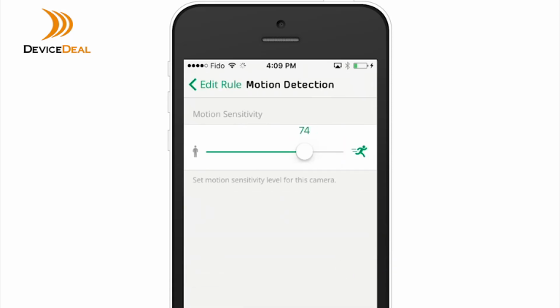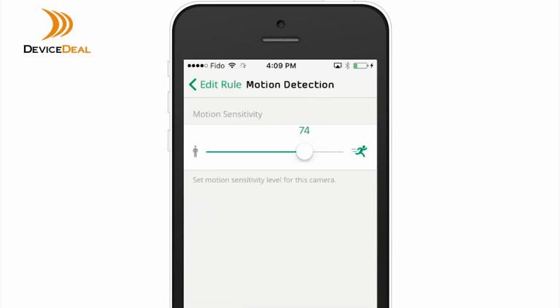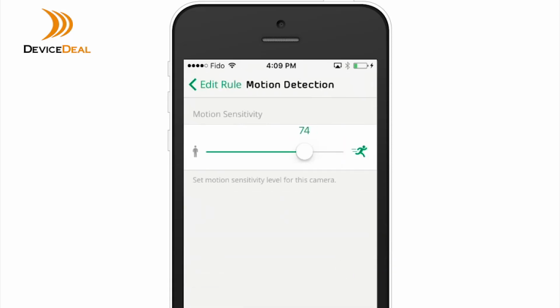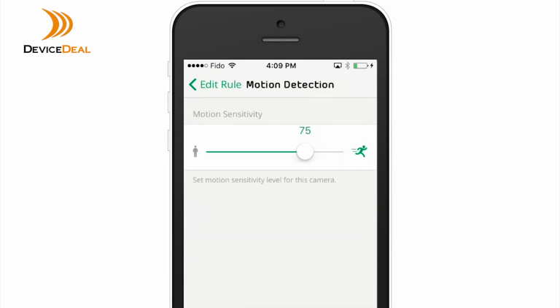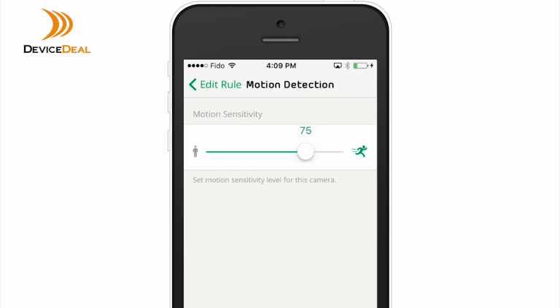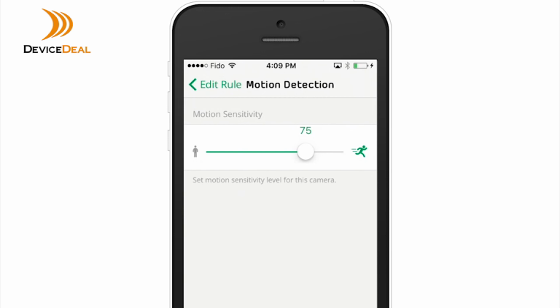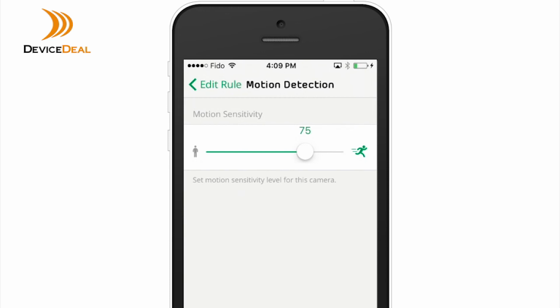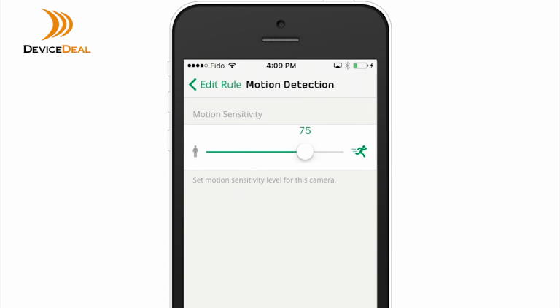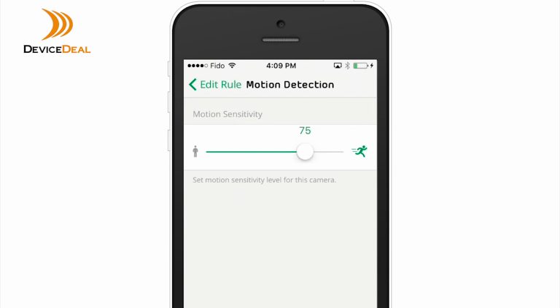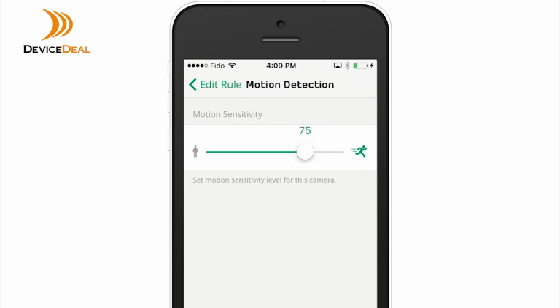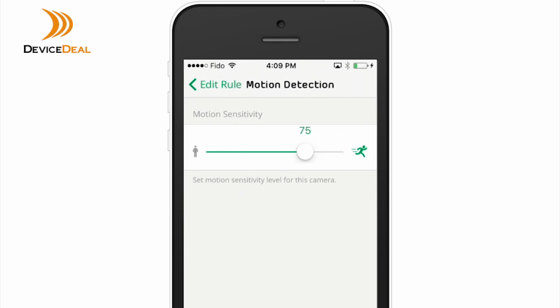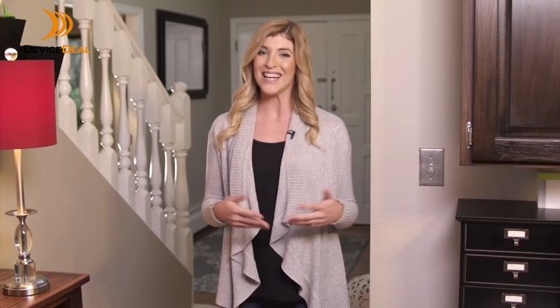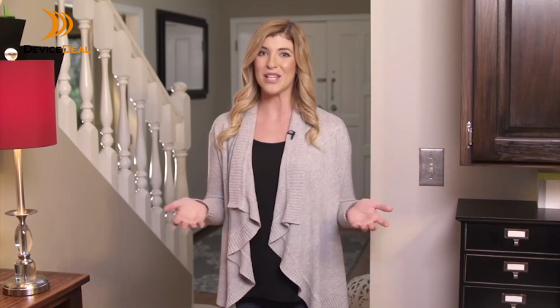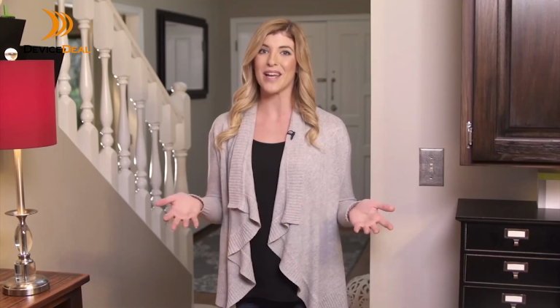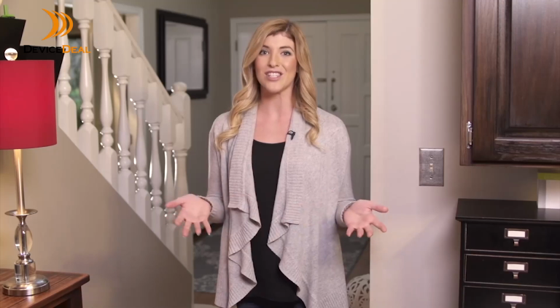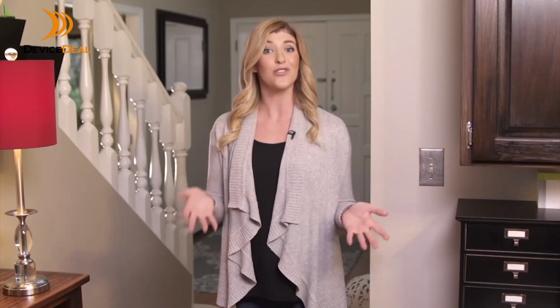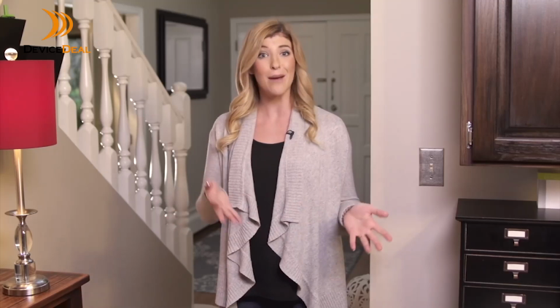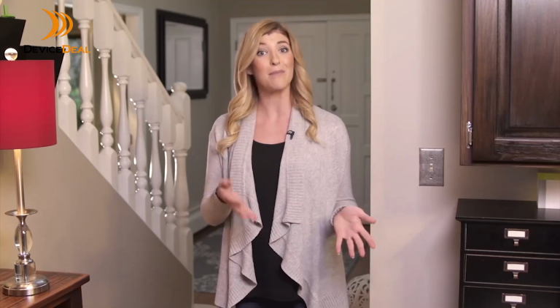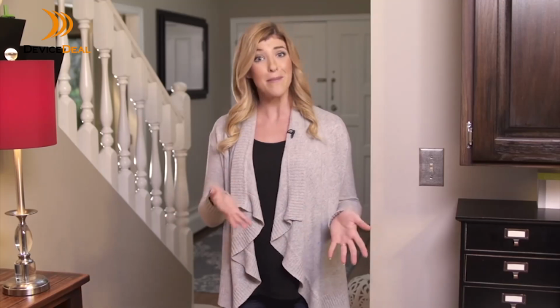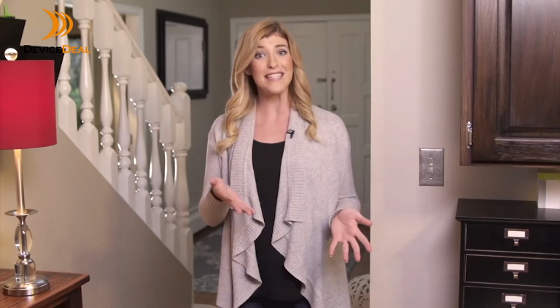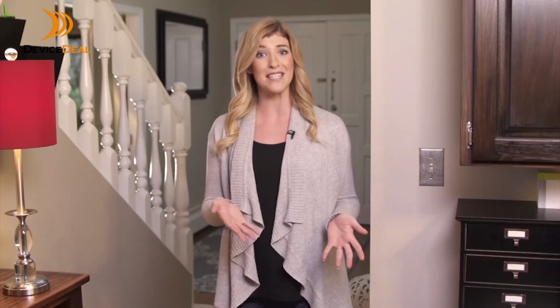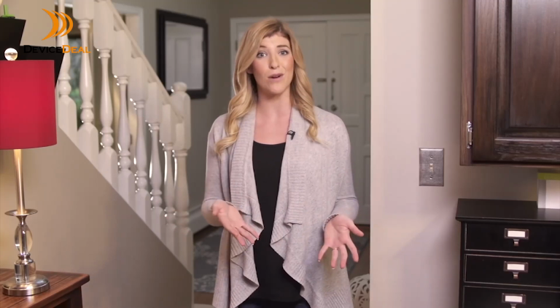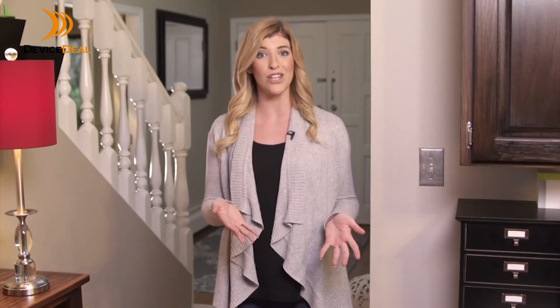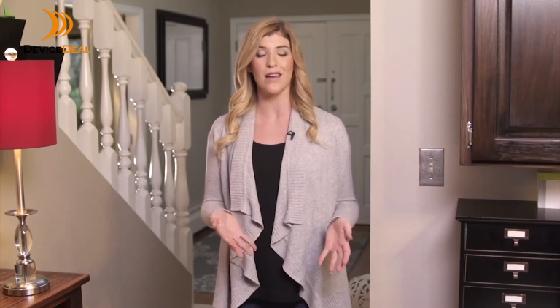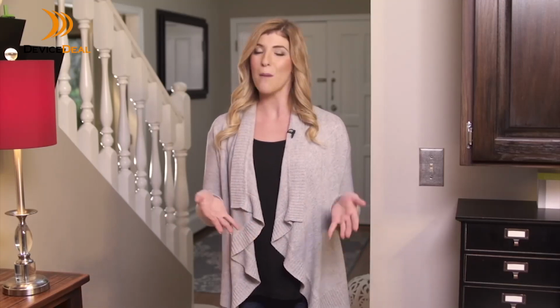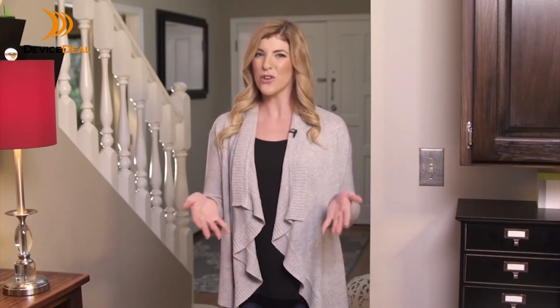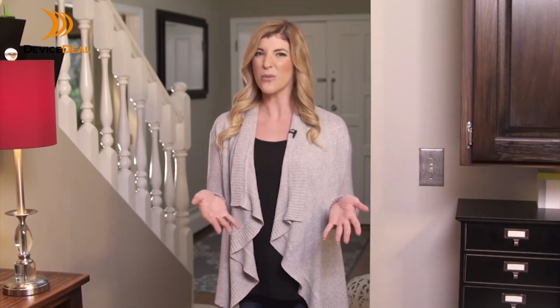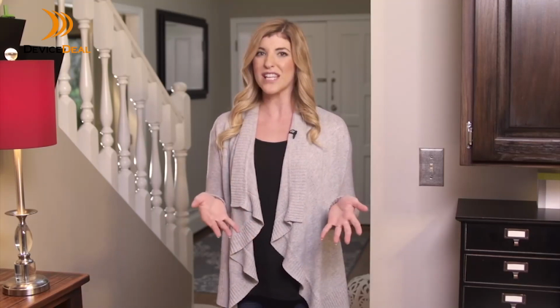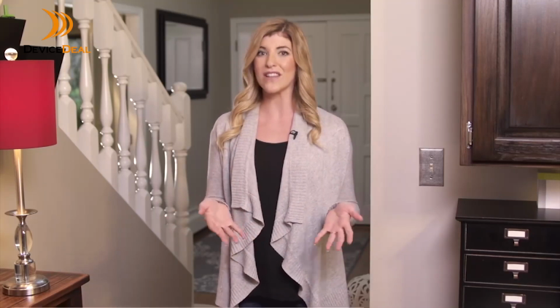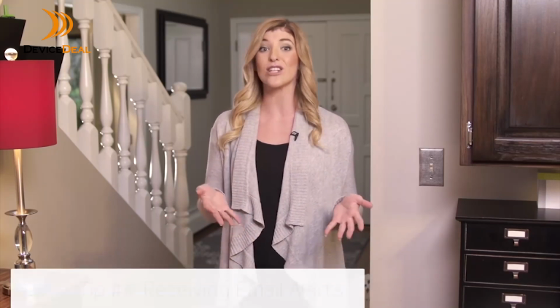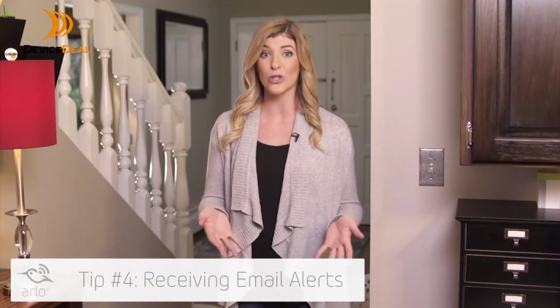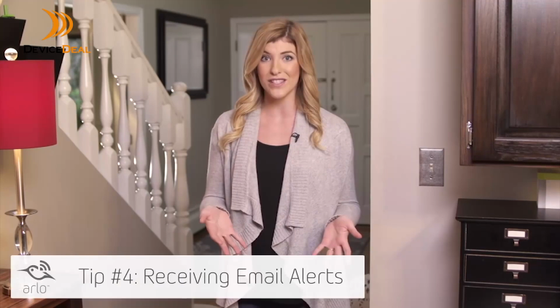Tap the pencil icon to edit when motion is detected, and drag the bar to adjust the motion sensitivity.